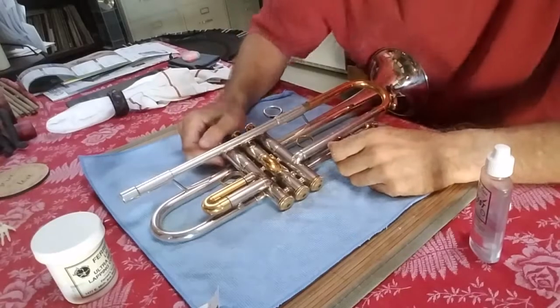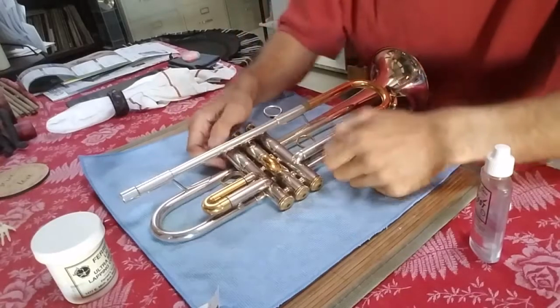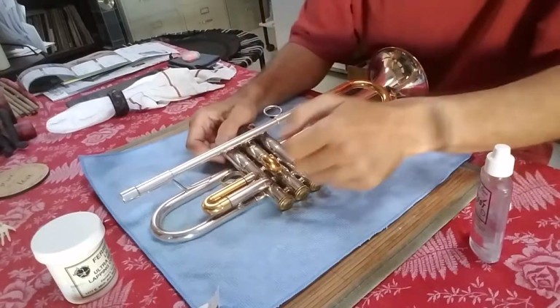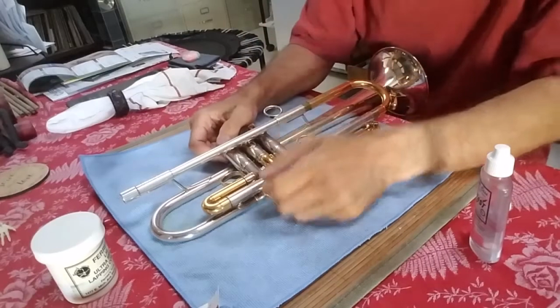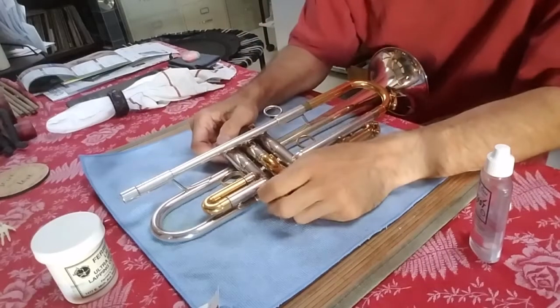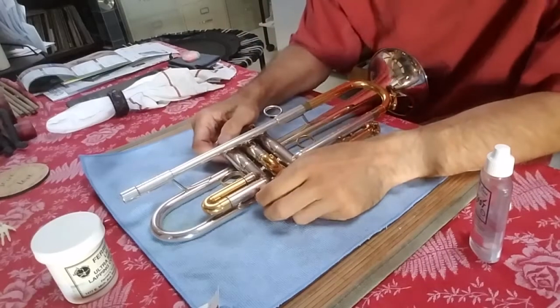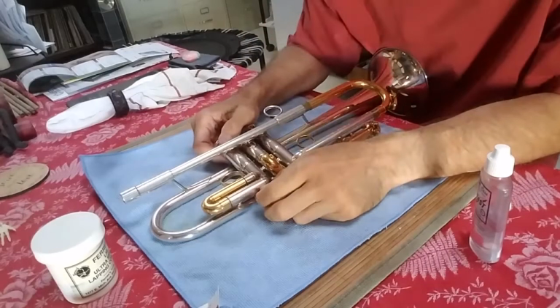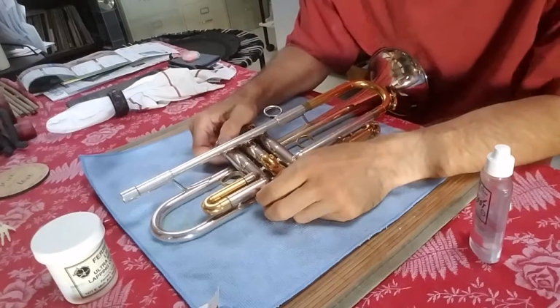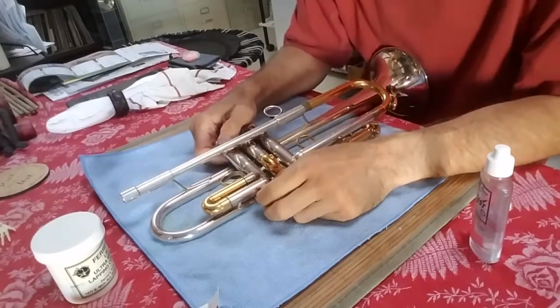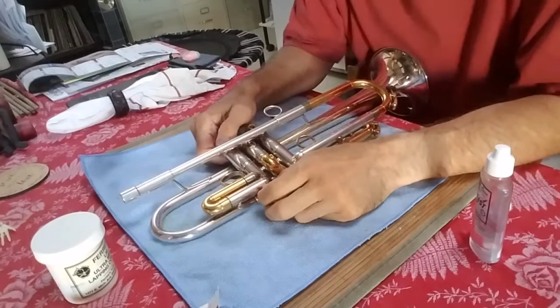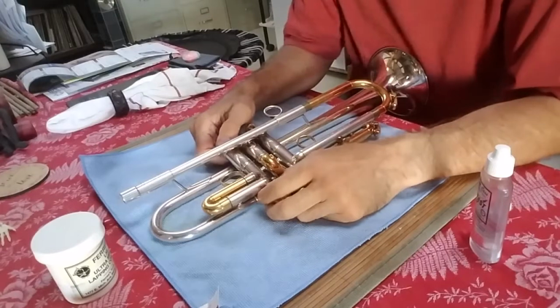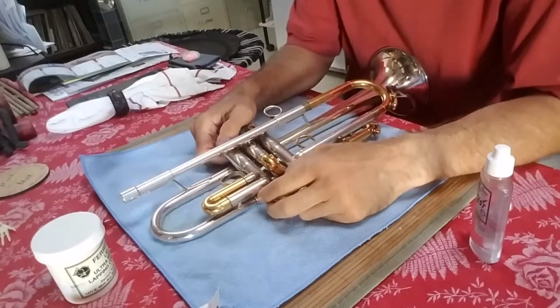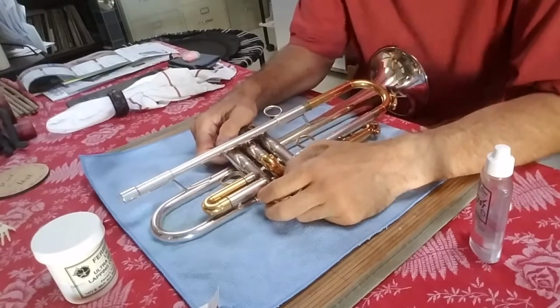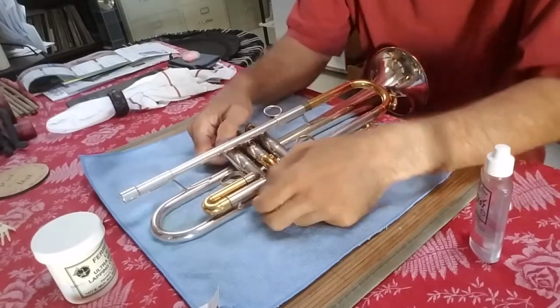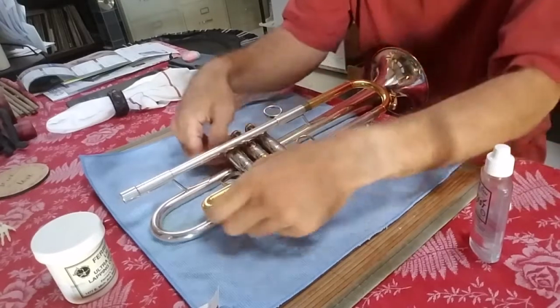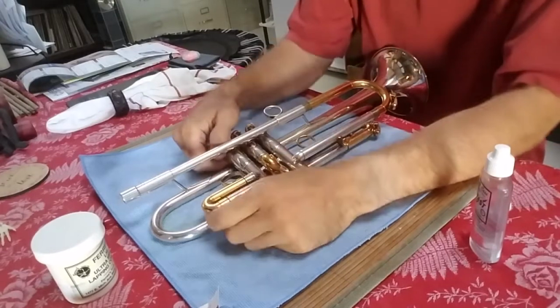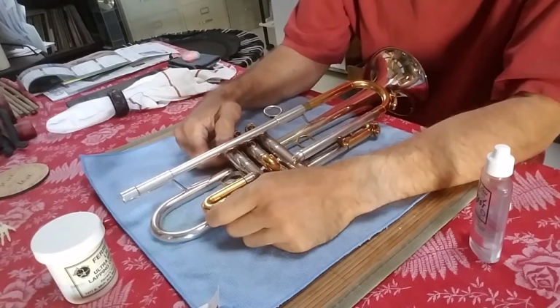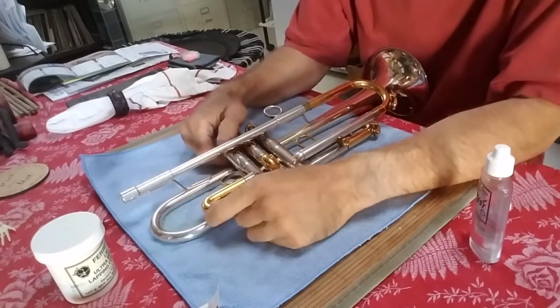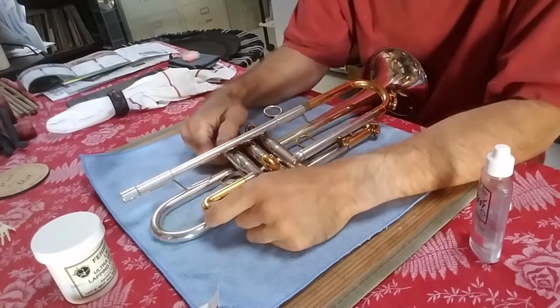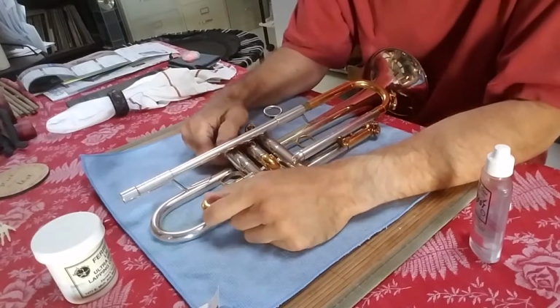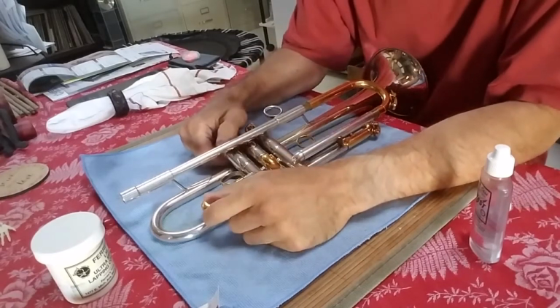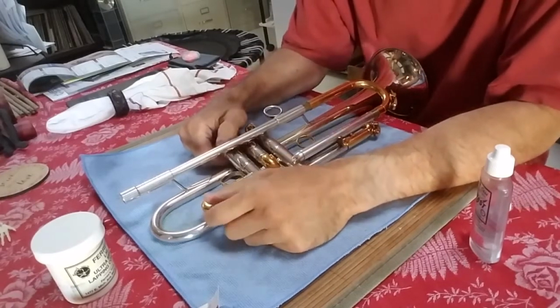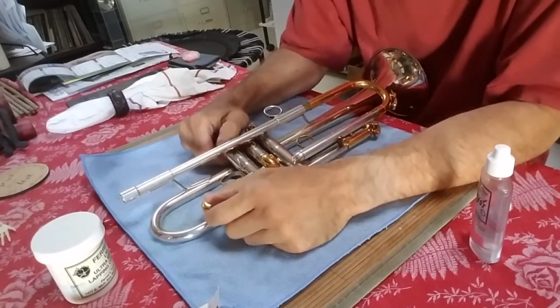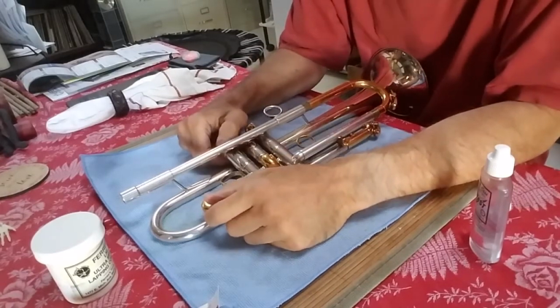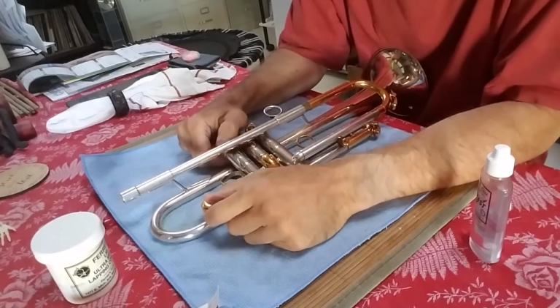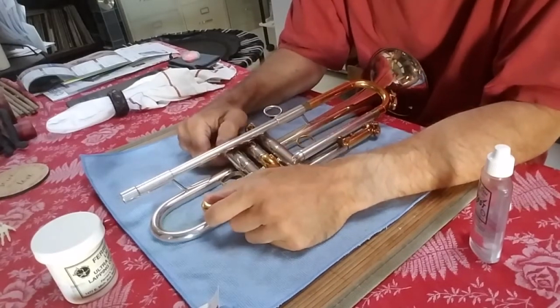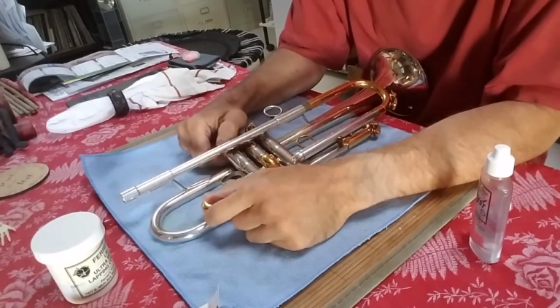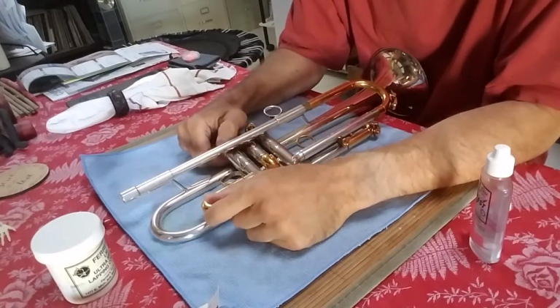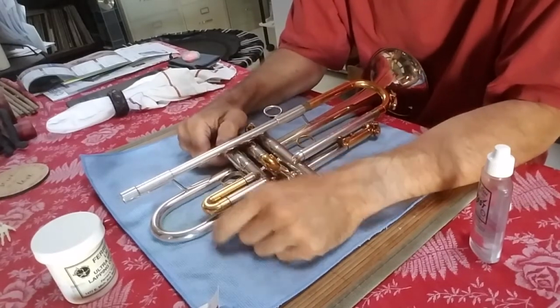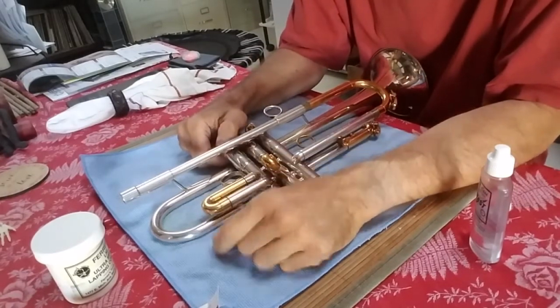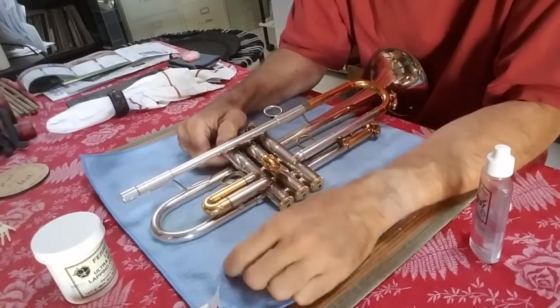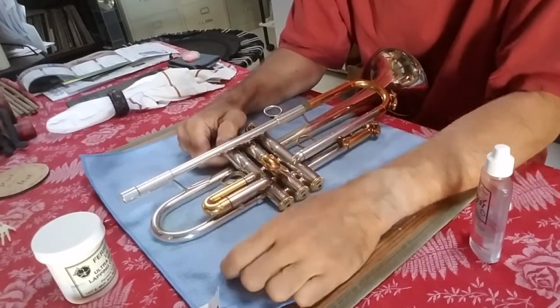Hi guys, Pete Esterbrook here. Today we're going to go over how to lap a valve.